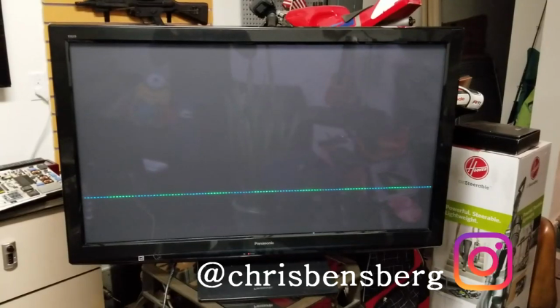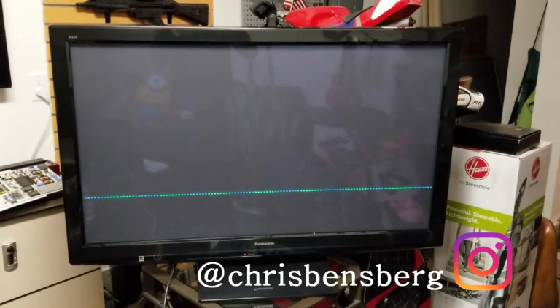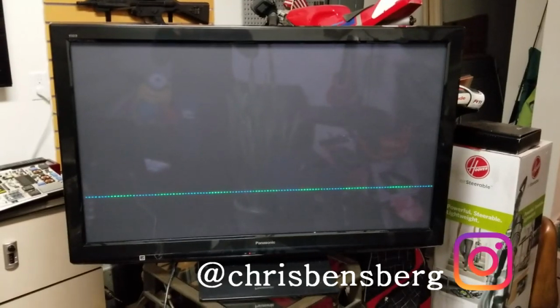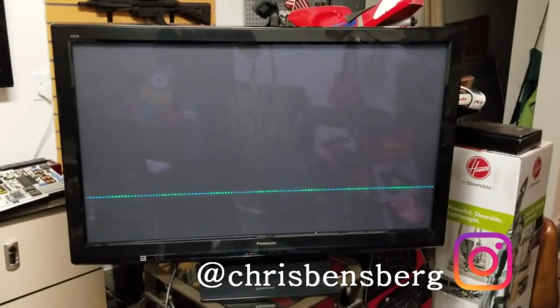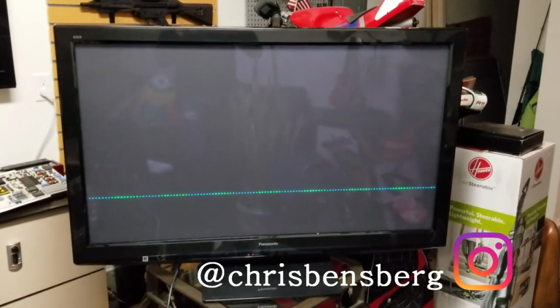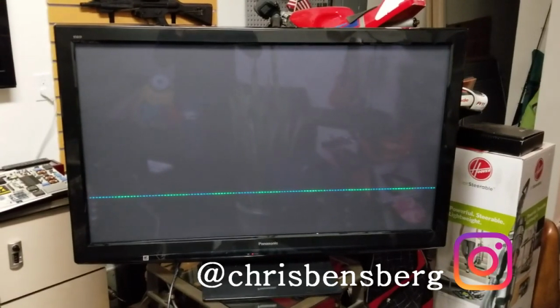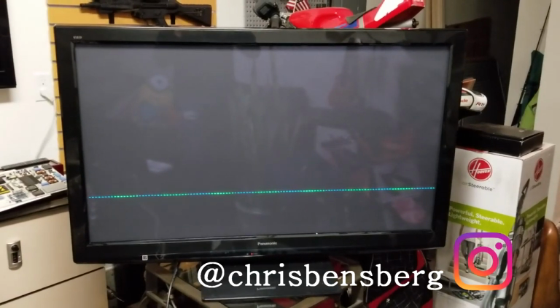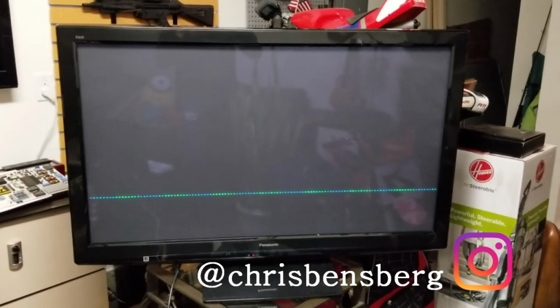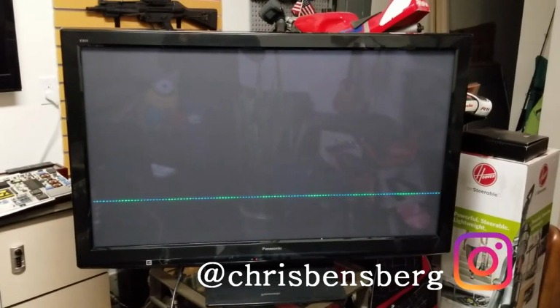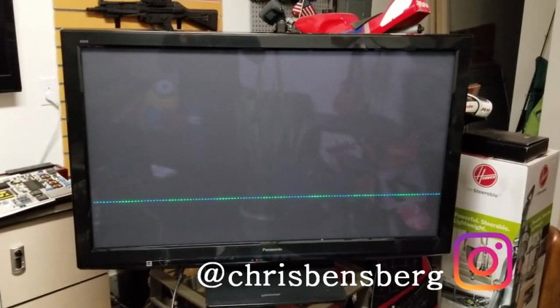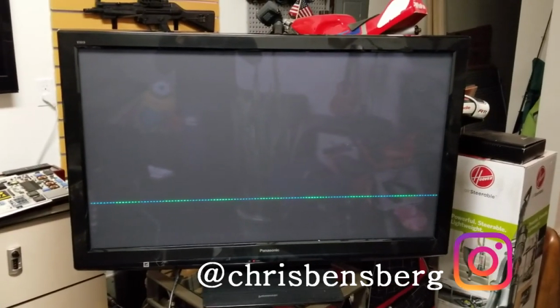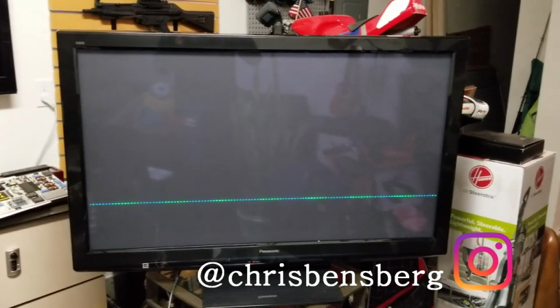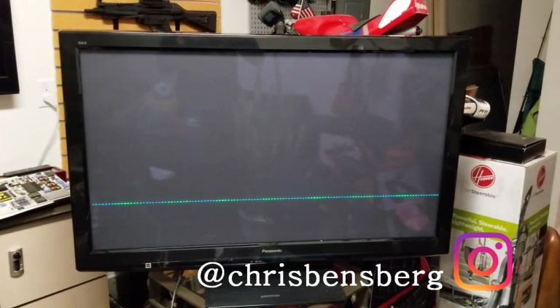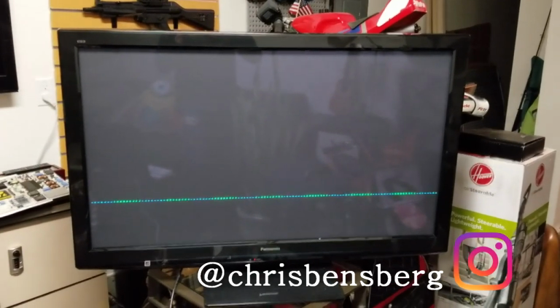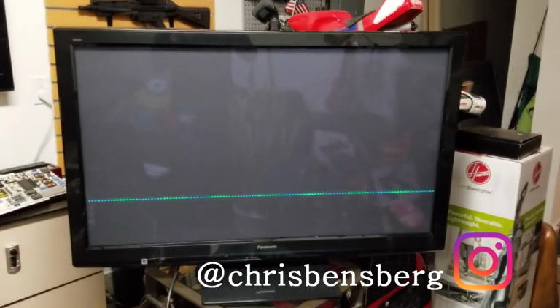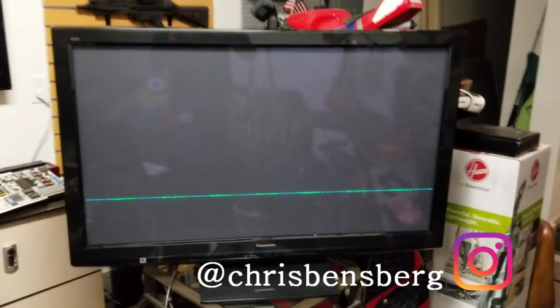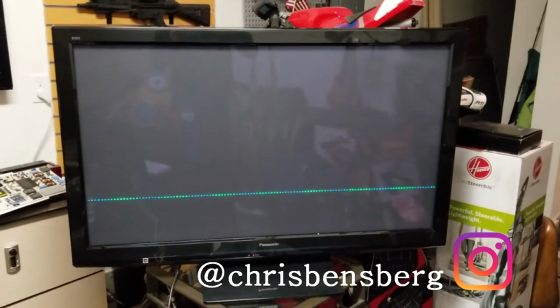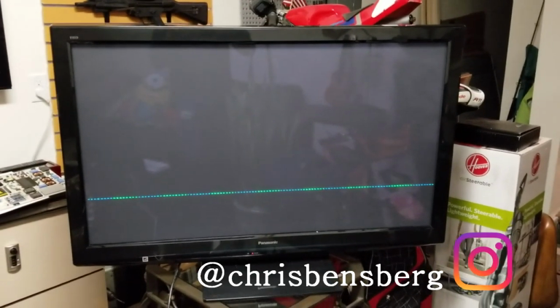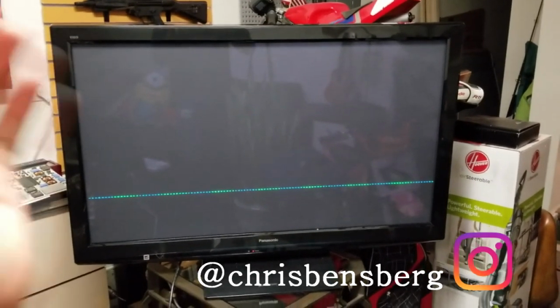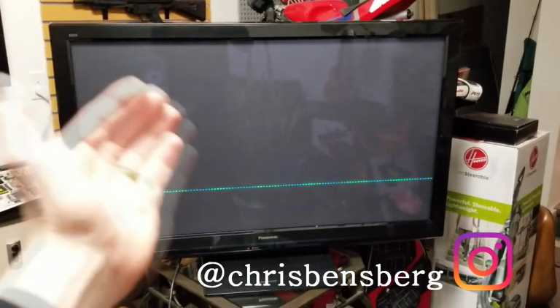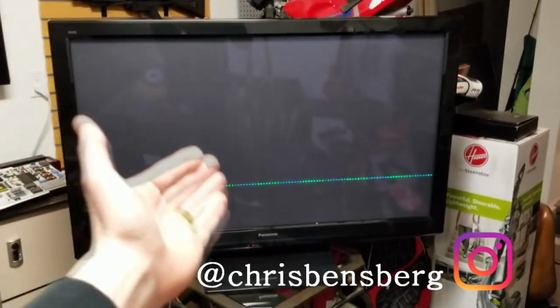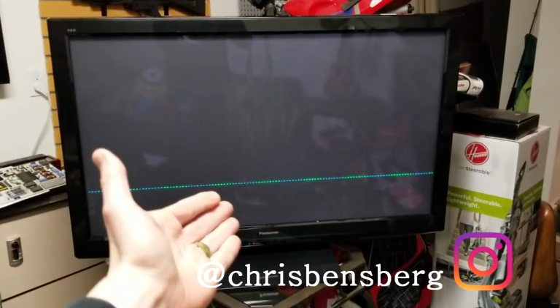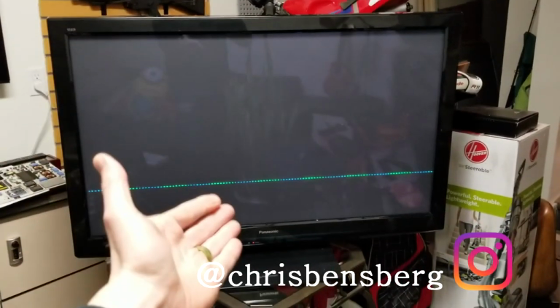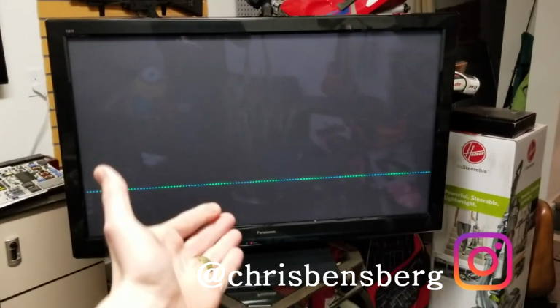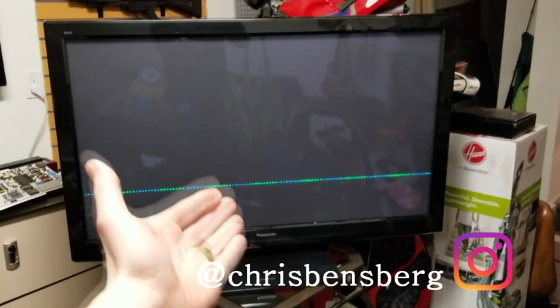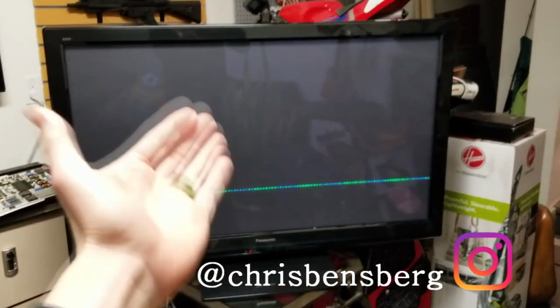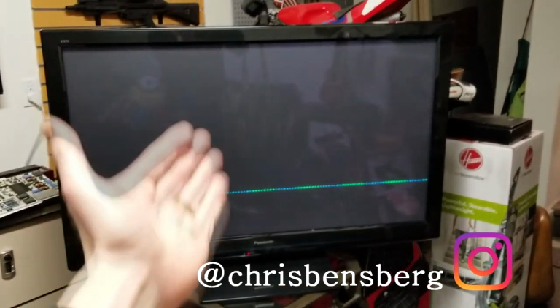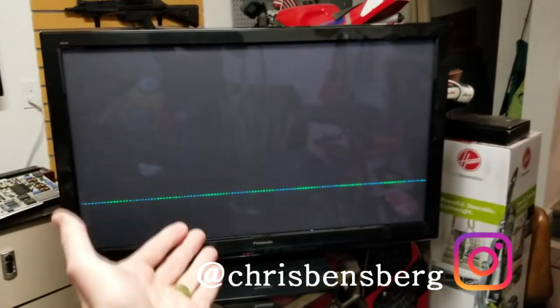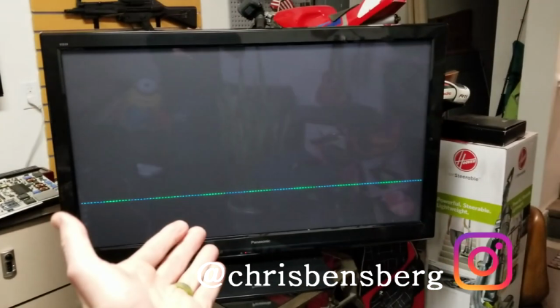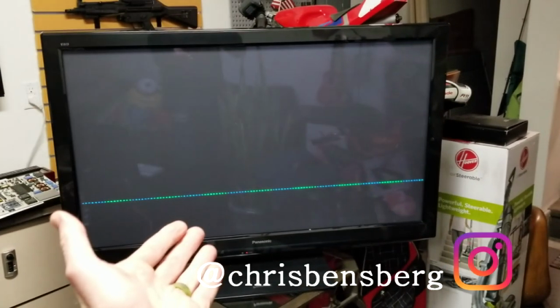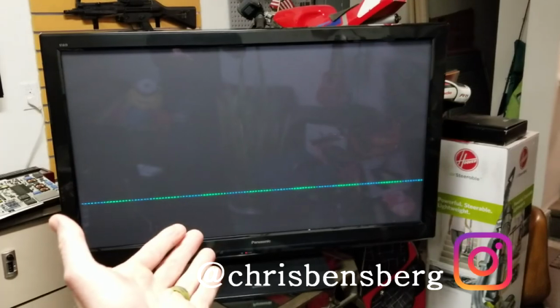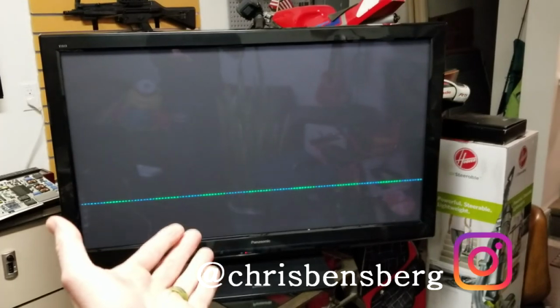What's going on guys? Today's video I'm going to be discussing the fix for your Panasonic Plasma TV.